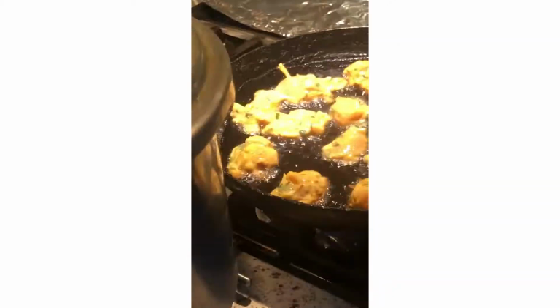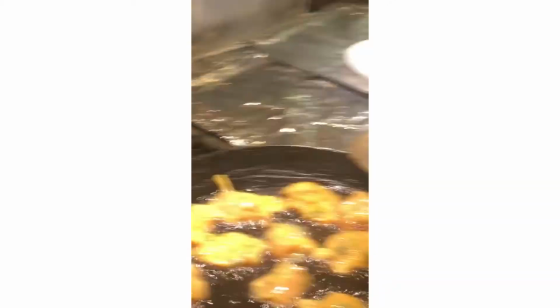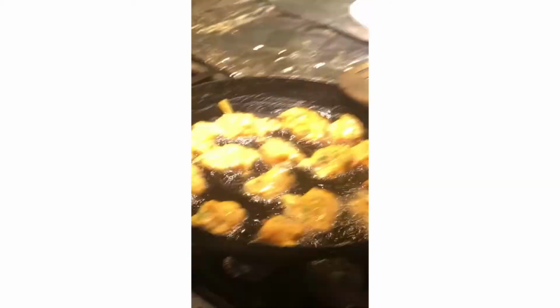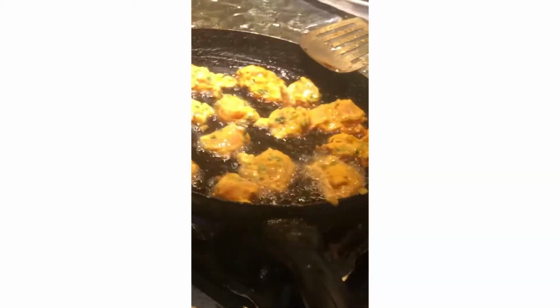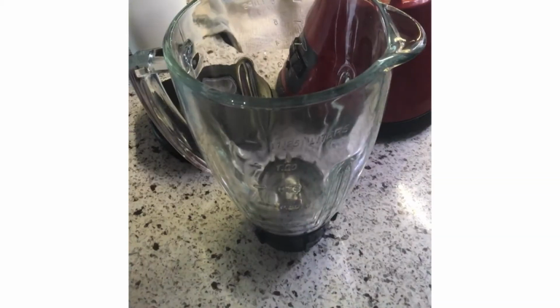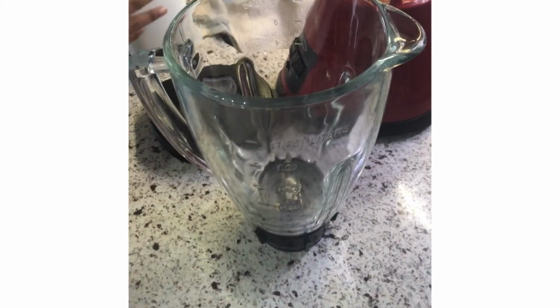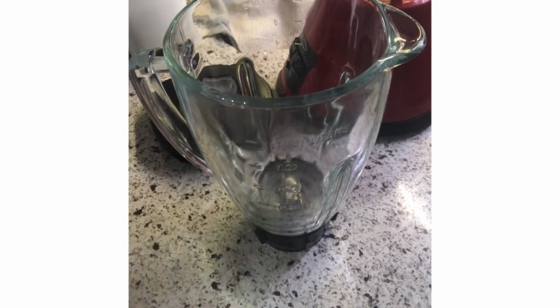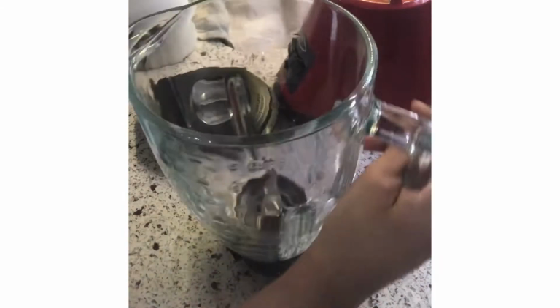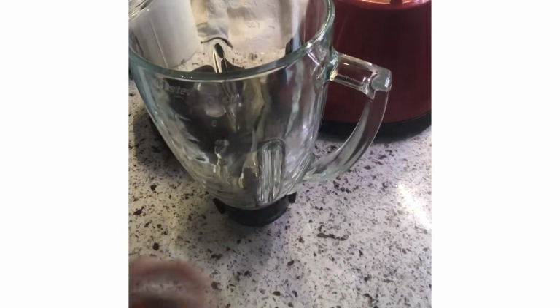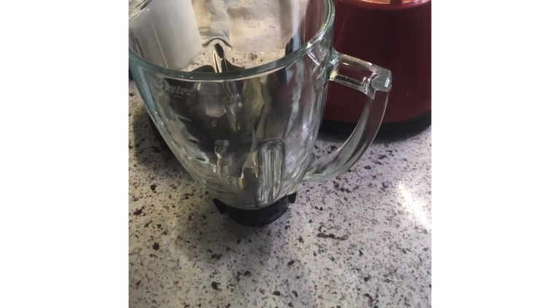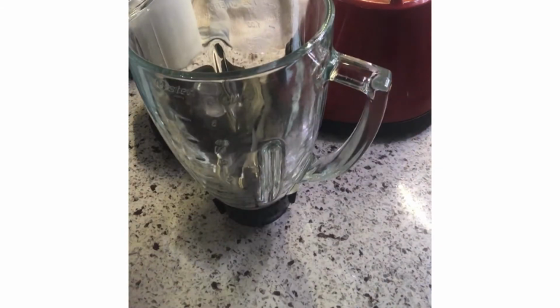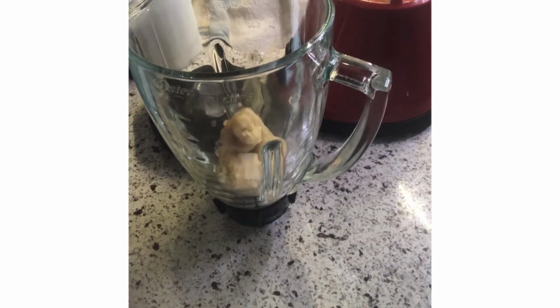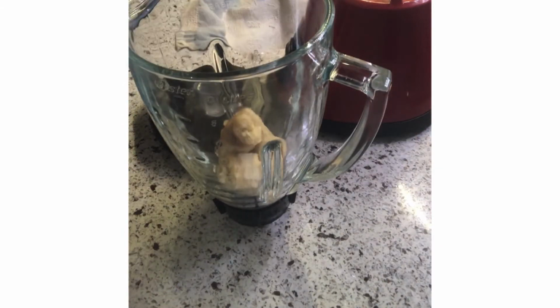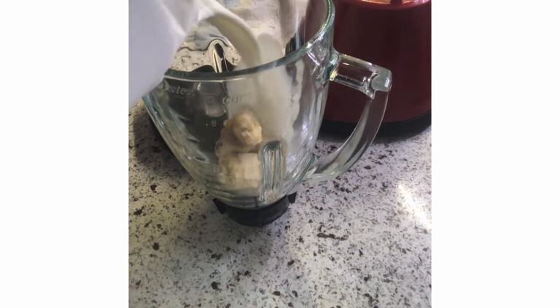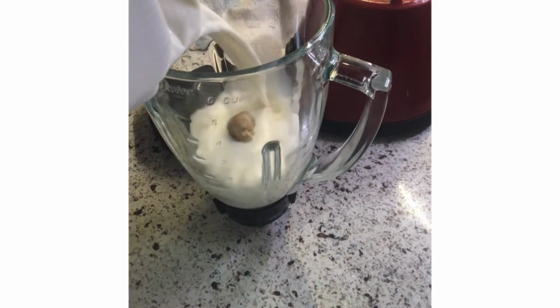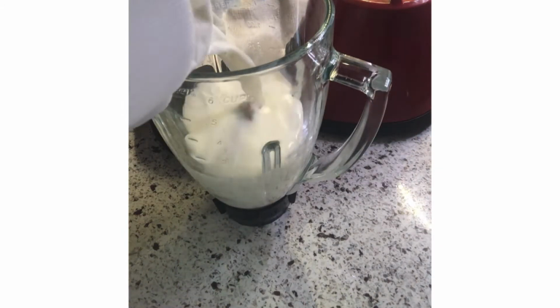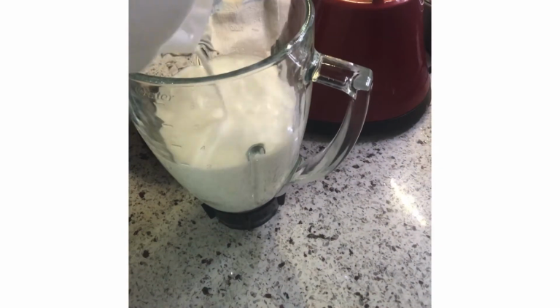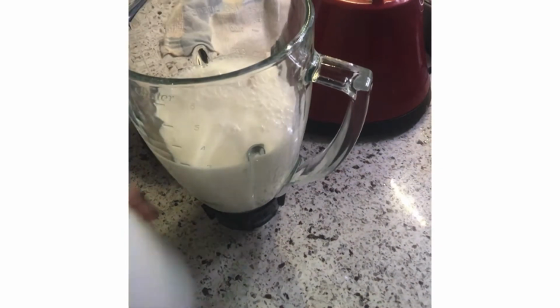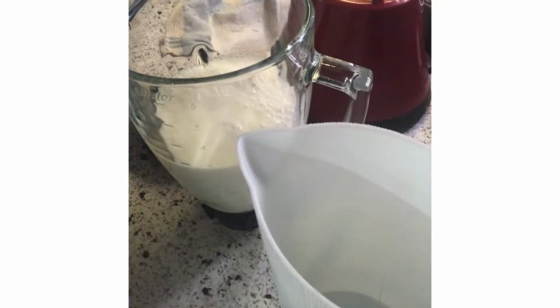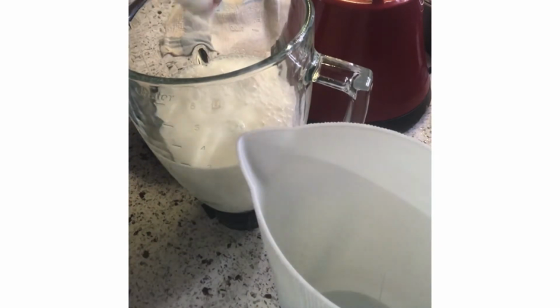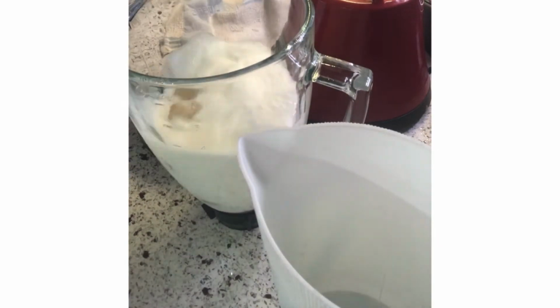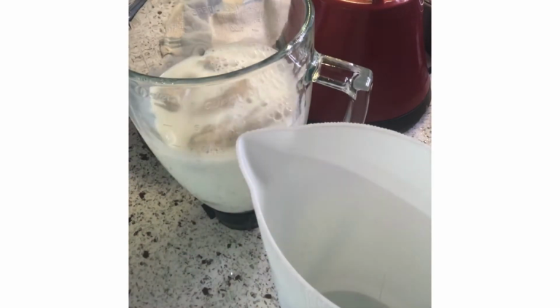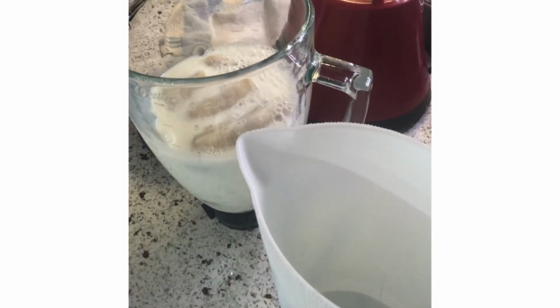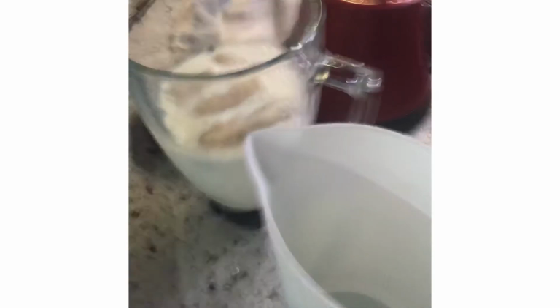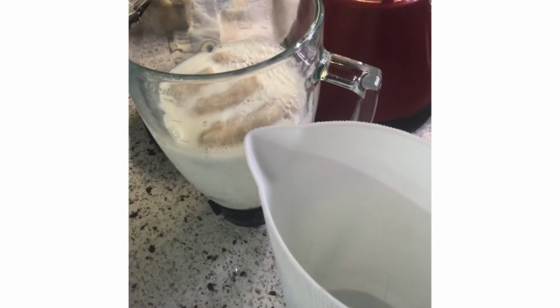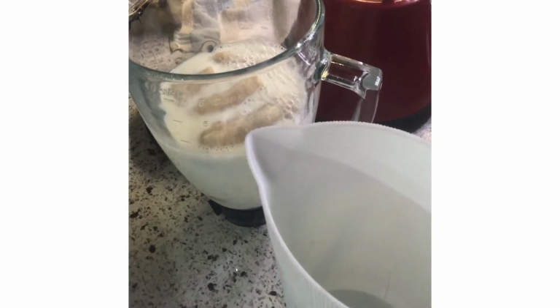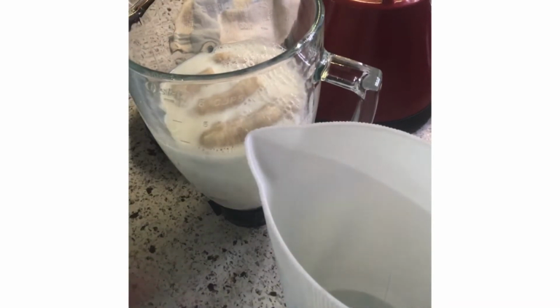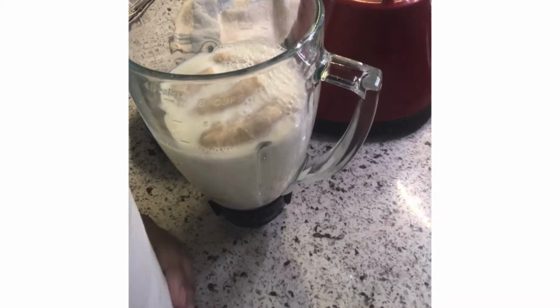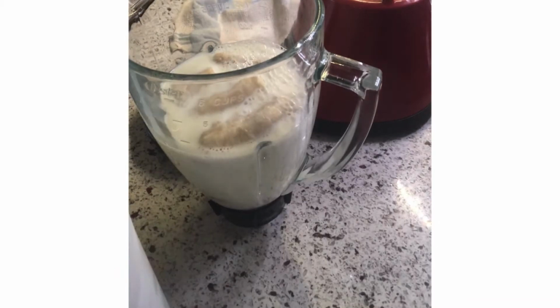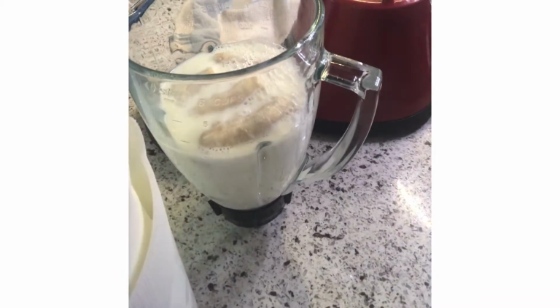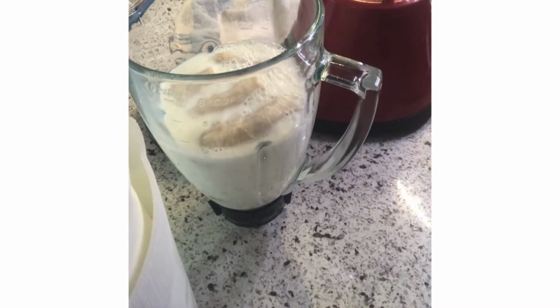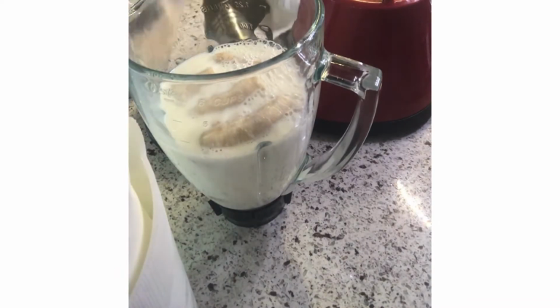Now I am putting the chicken pakoras in to fry. You don't need to fry them for too long because they cook really fast — it just takes about three to four minutes.